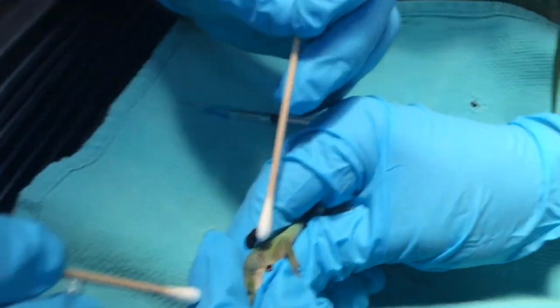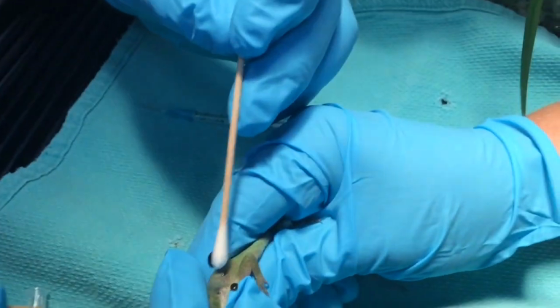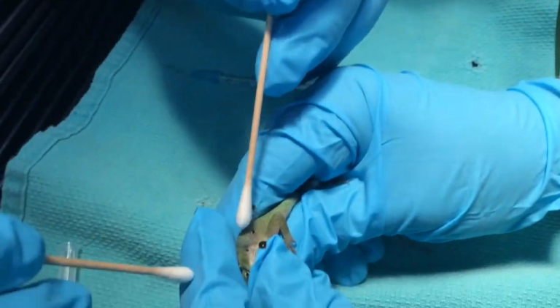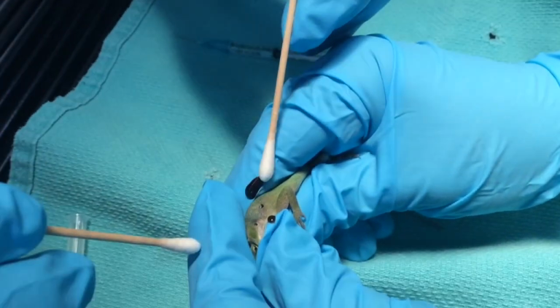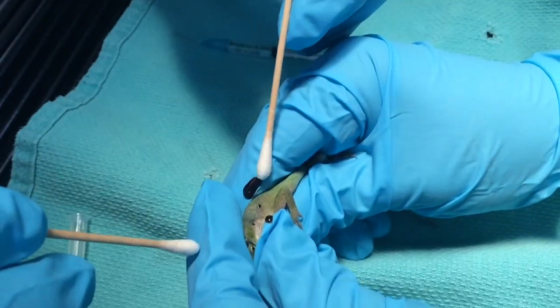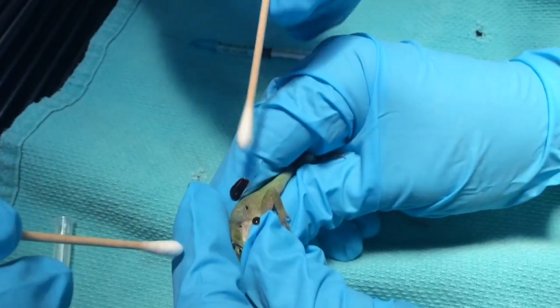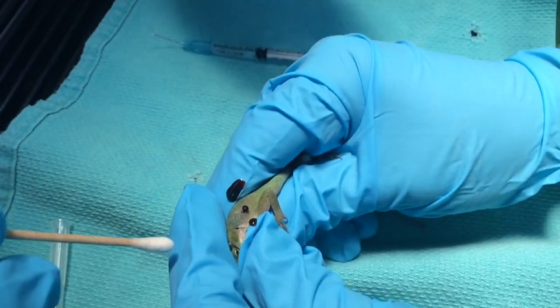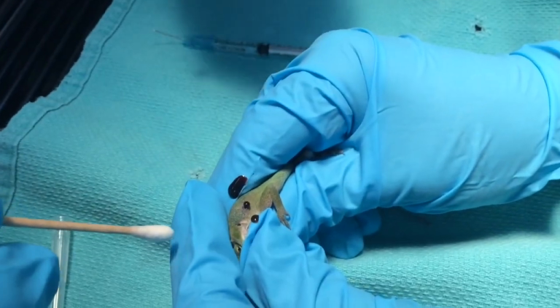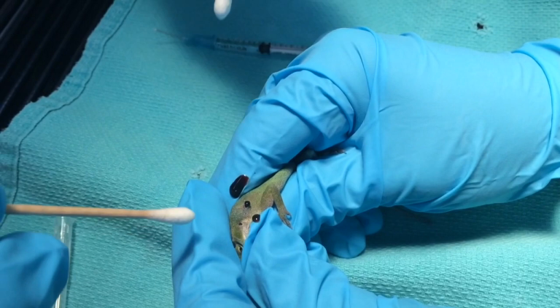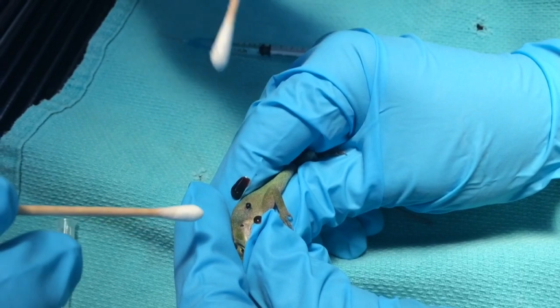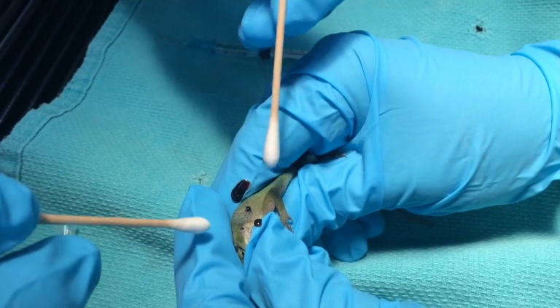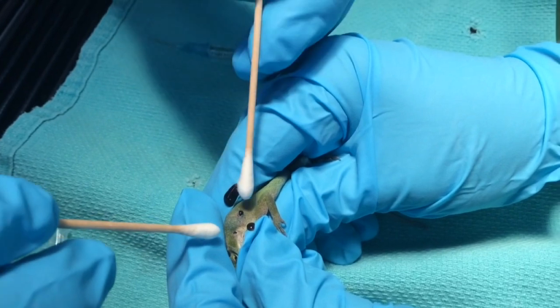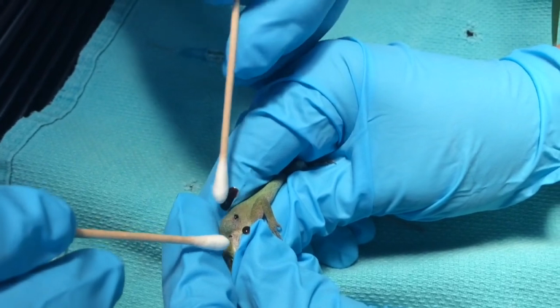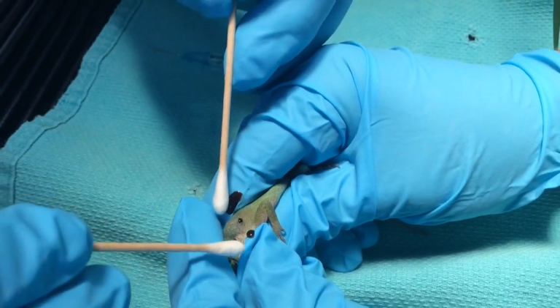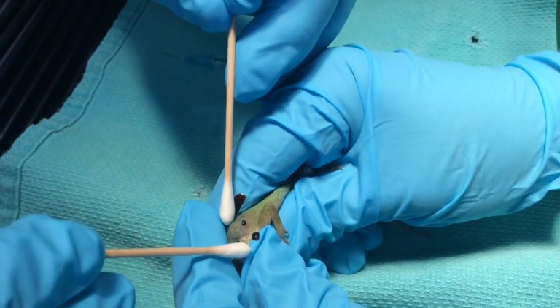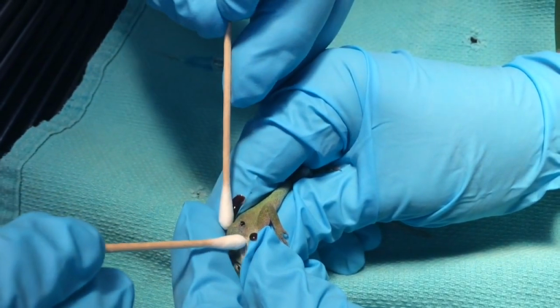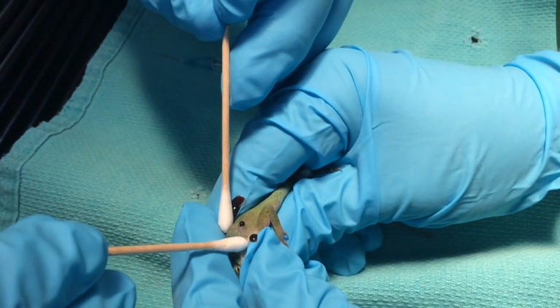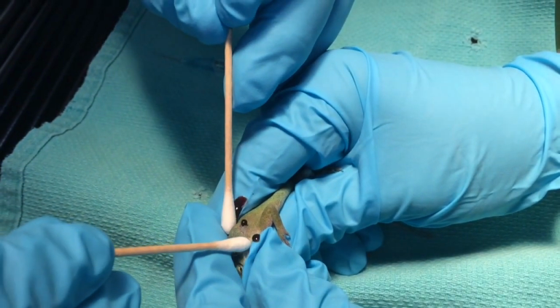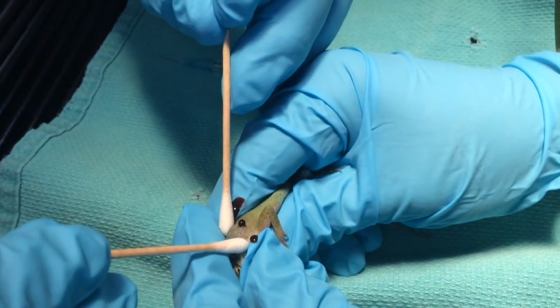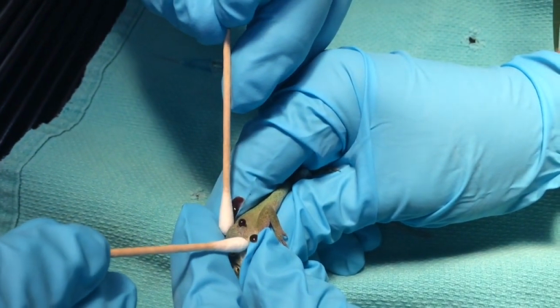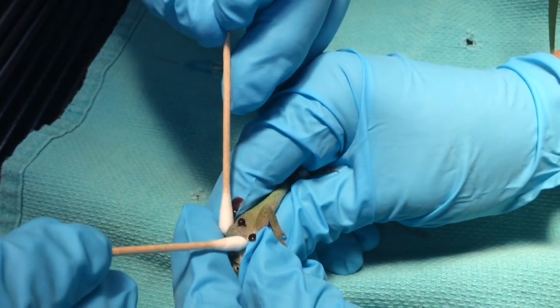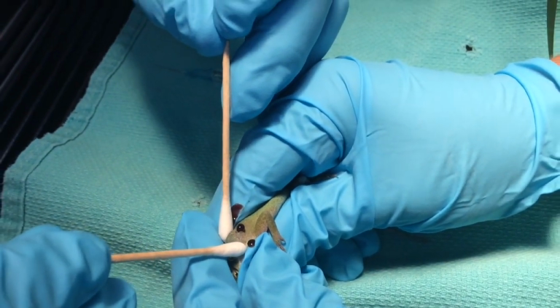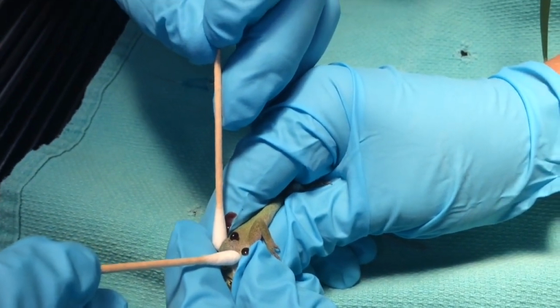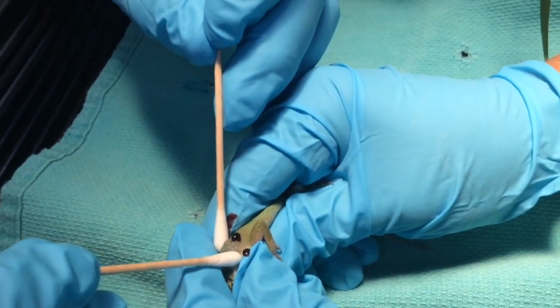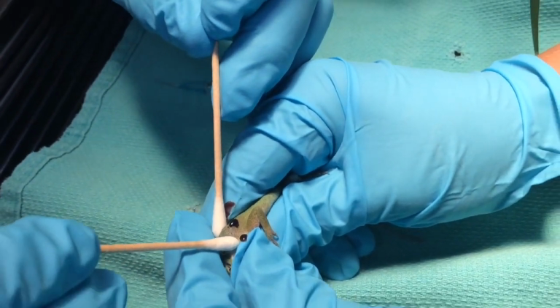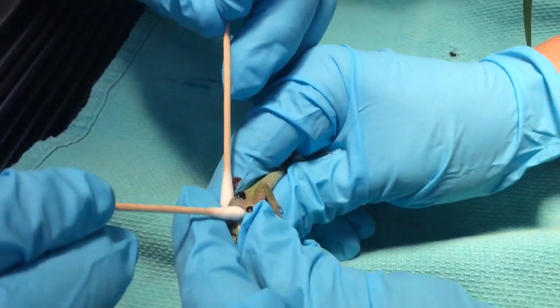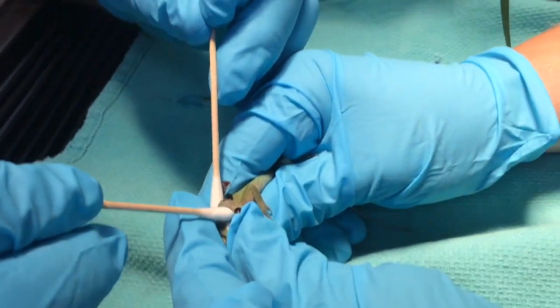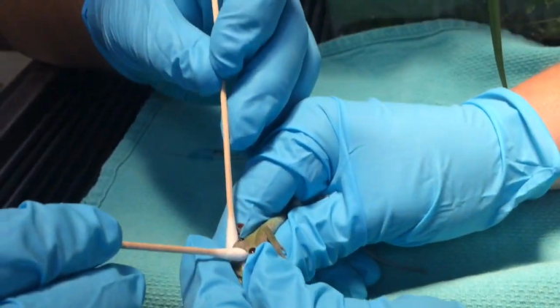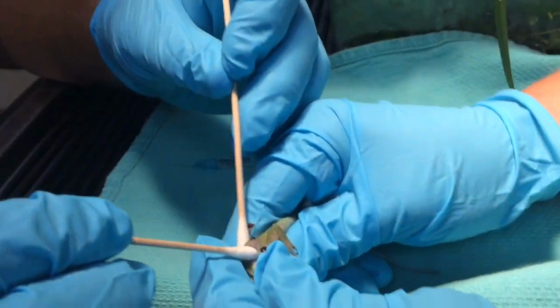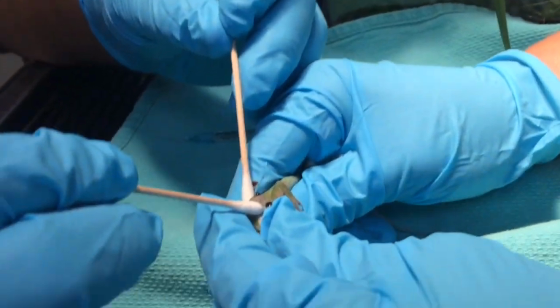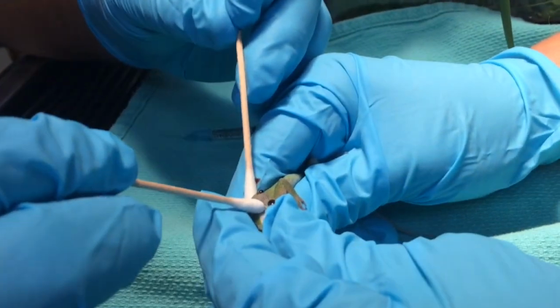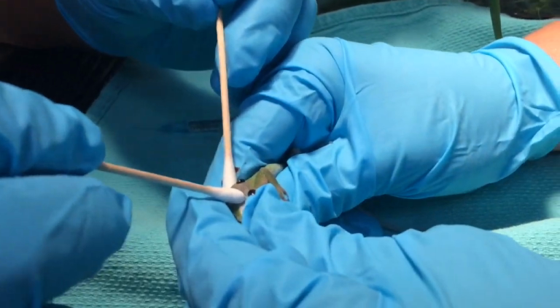I've actually put a local block in there. You can see part of it over here. This is going to be a plus cam. So now we're going to start squeezing.